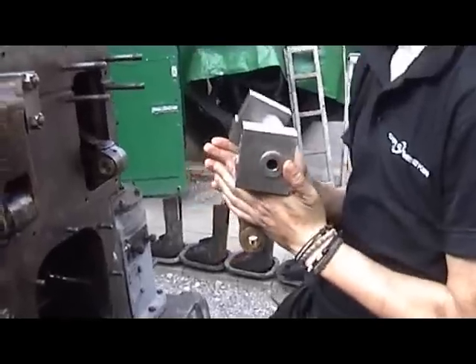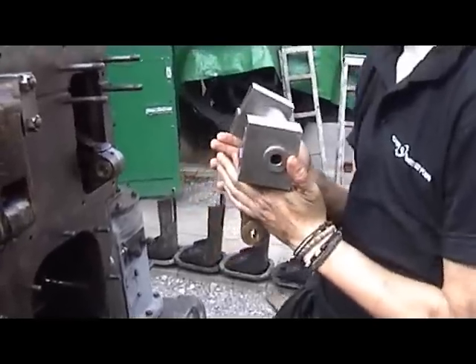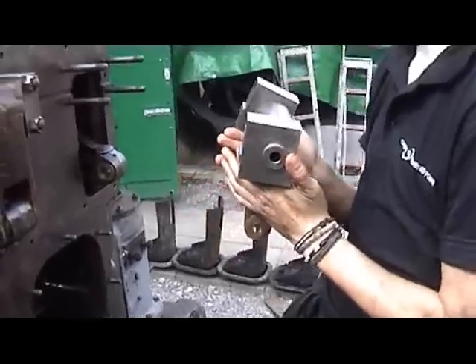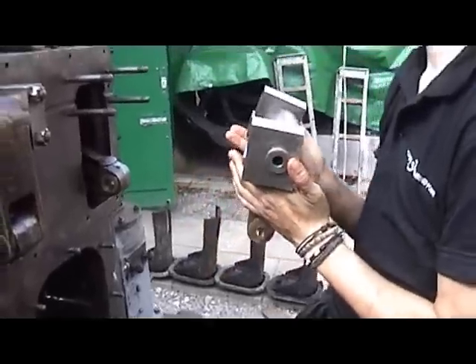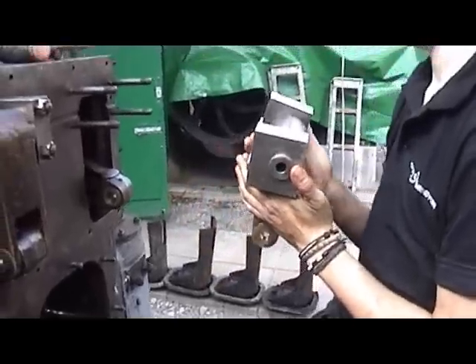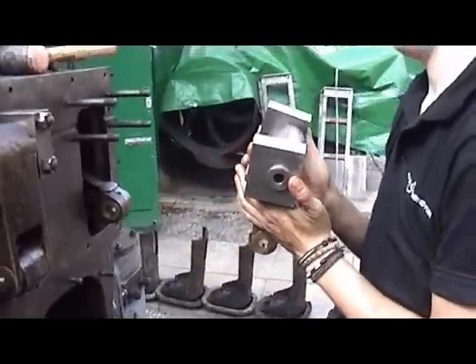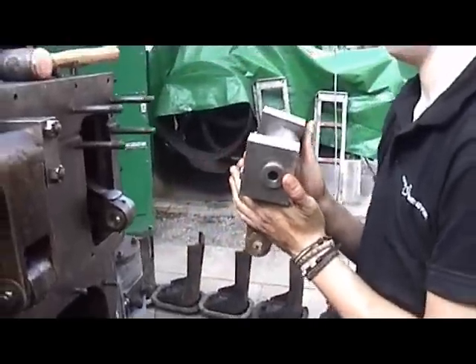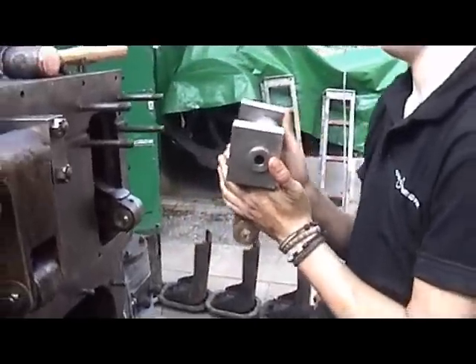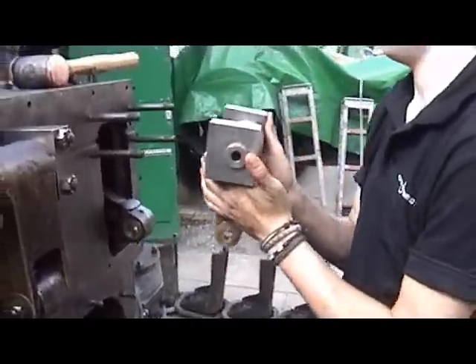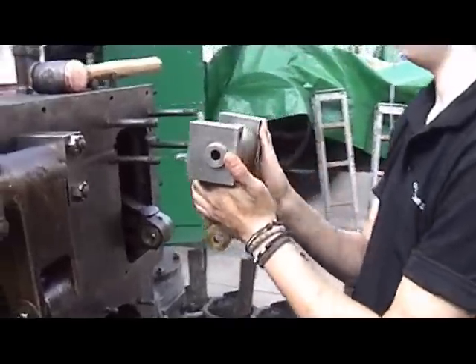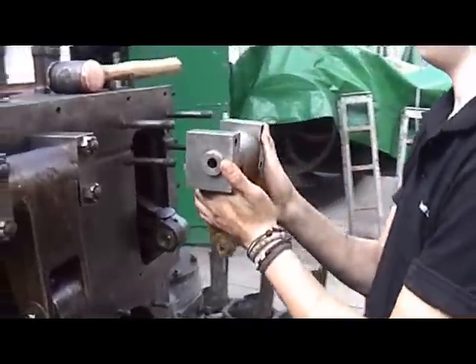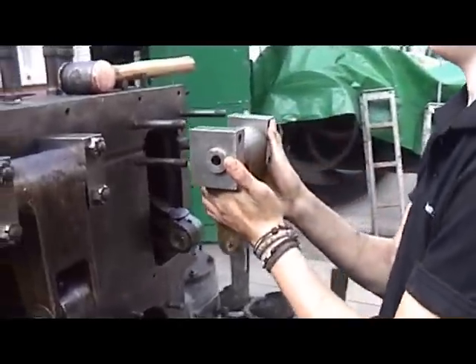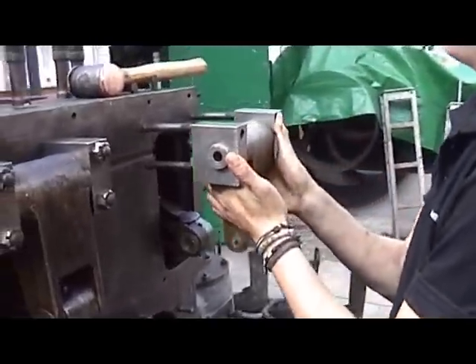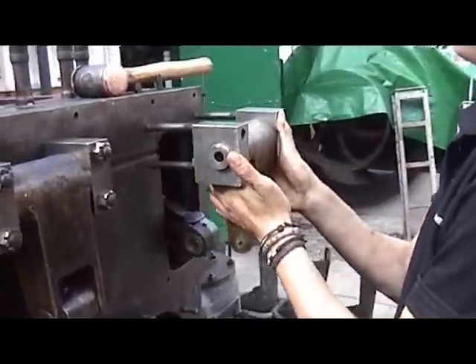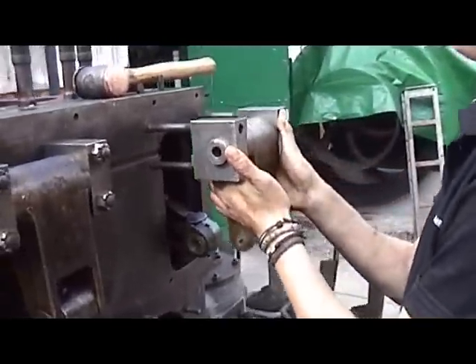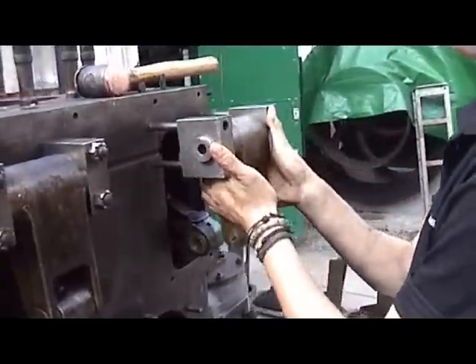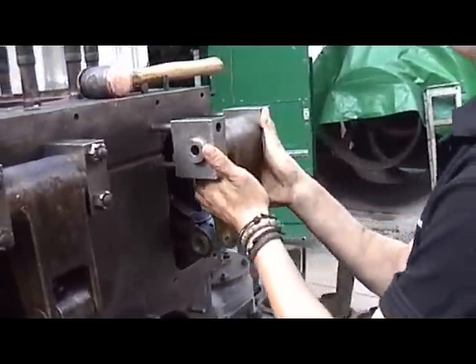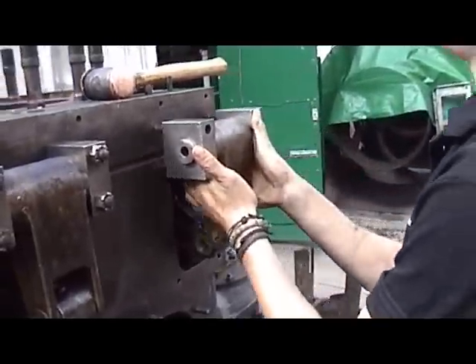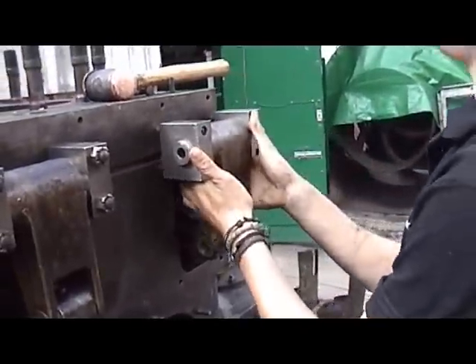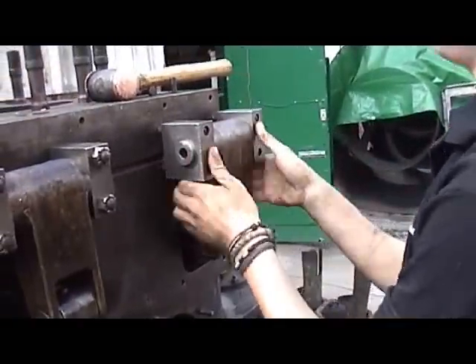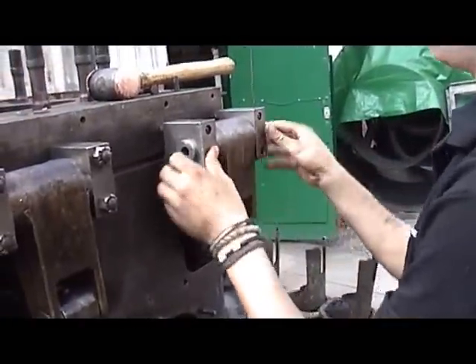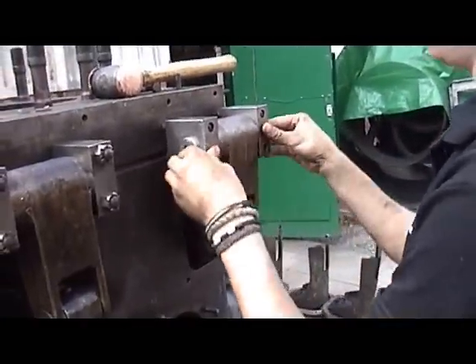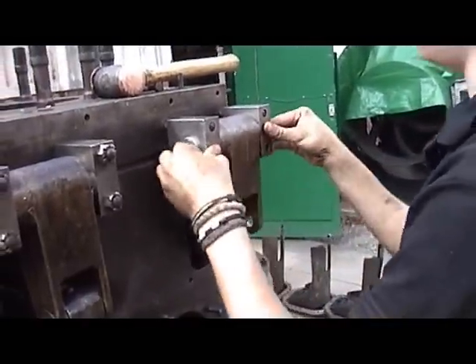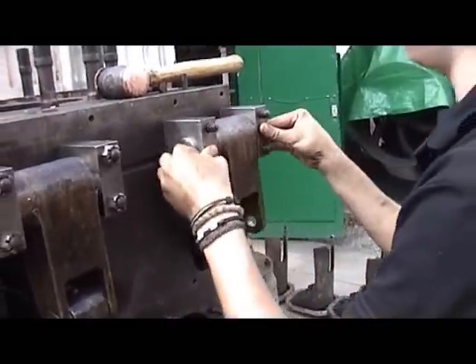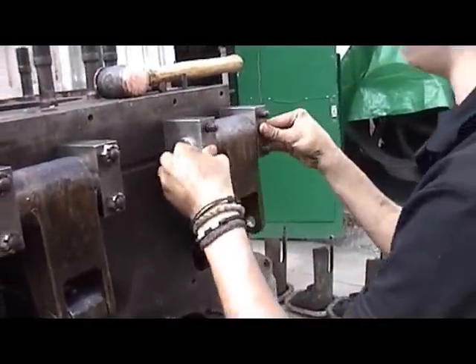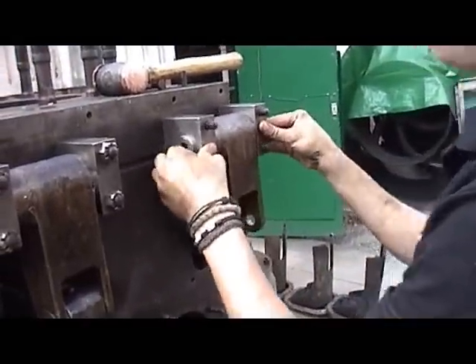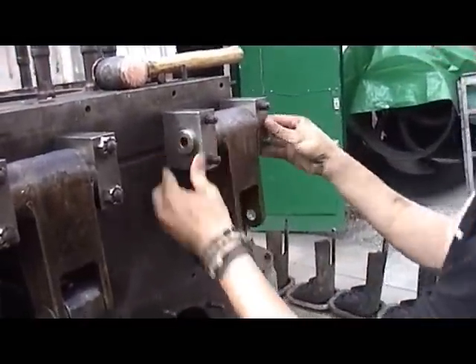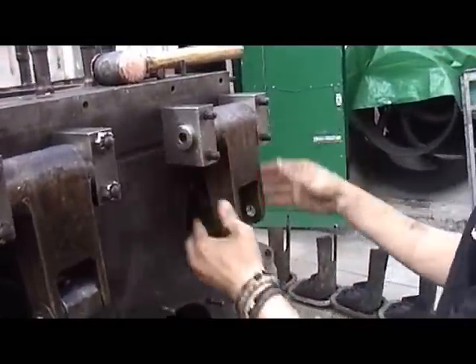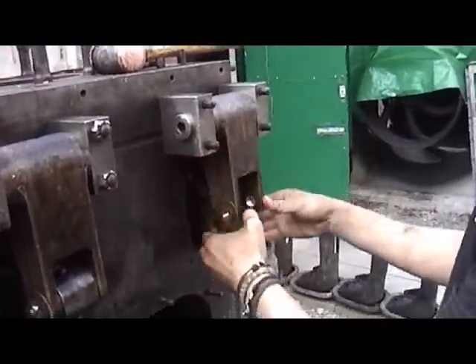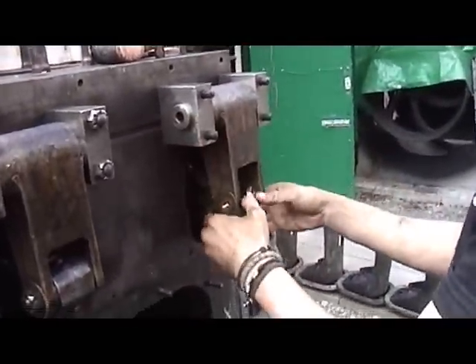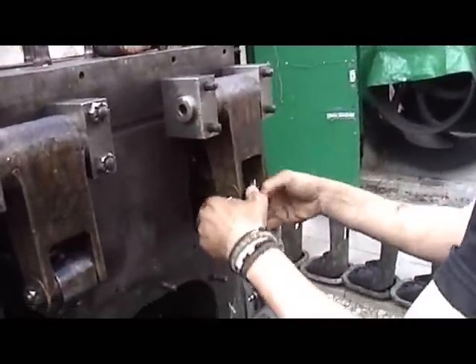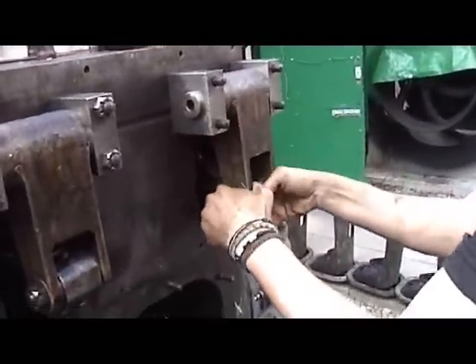Bracket, swingarm, link — or whatever you want to call it — fits like that.